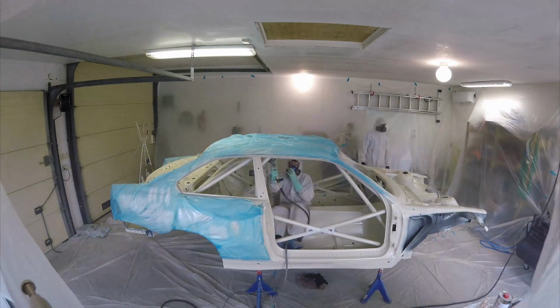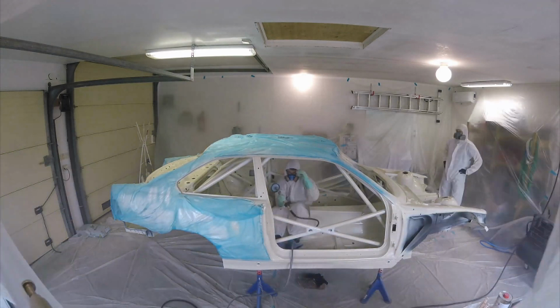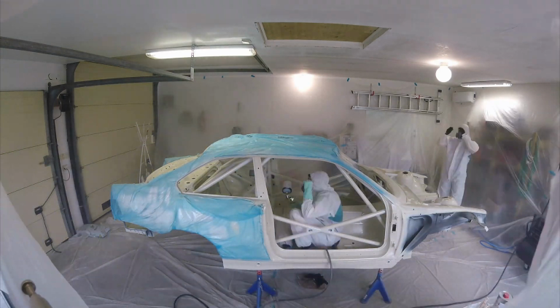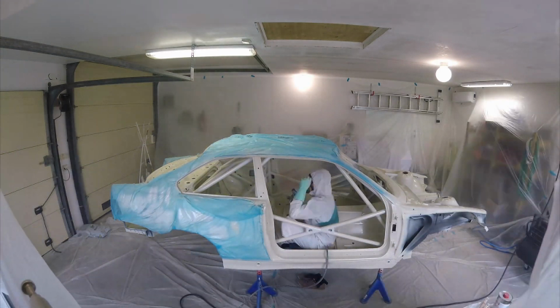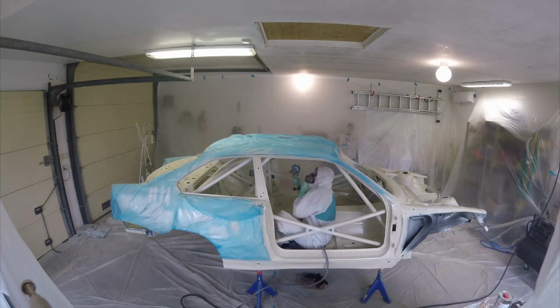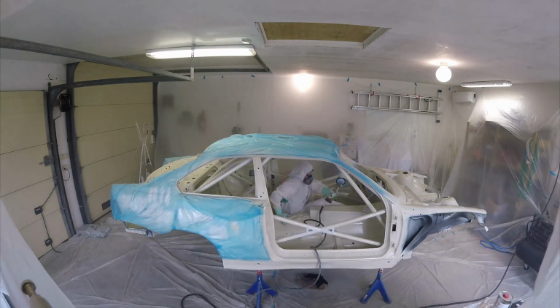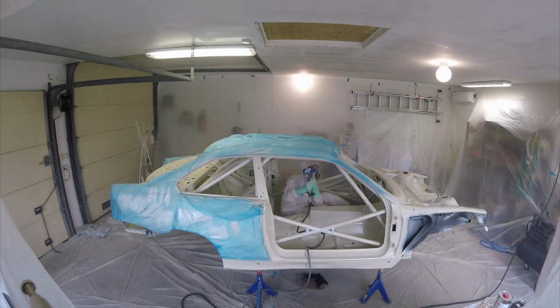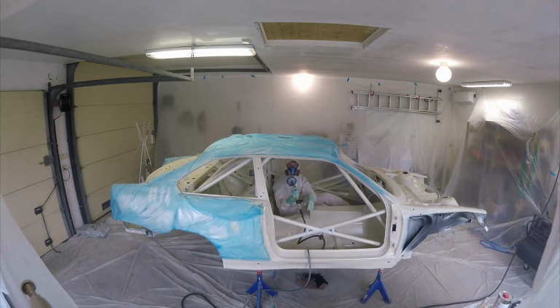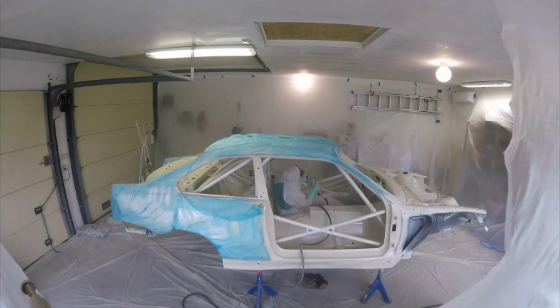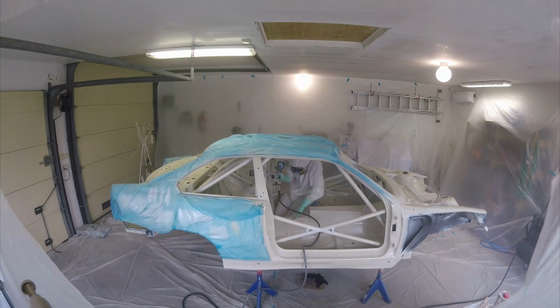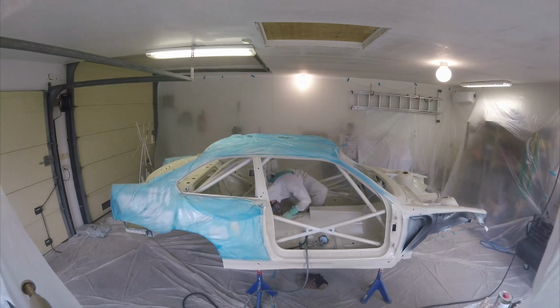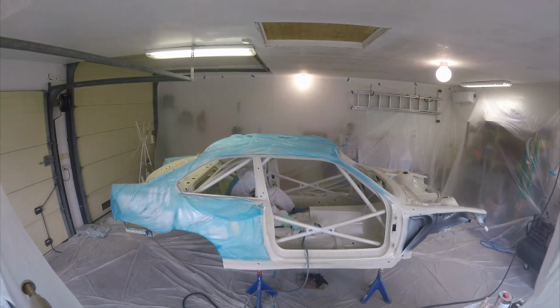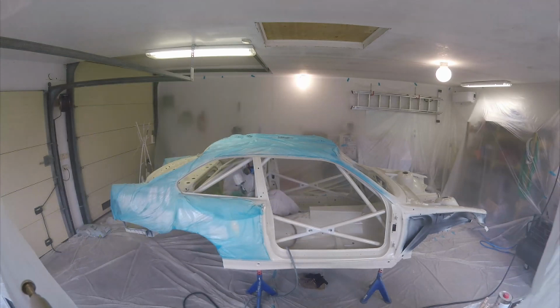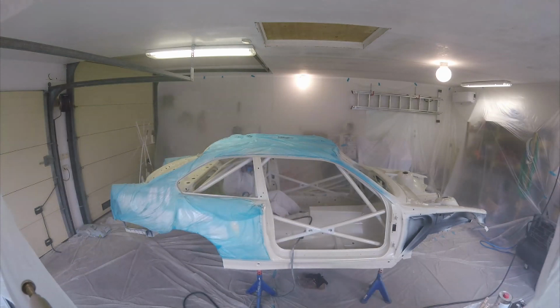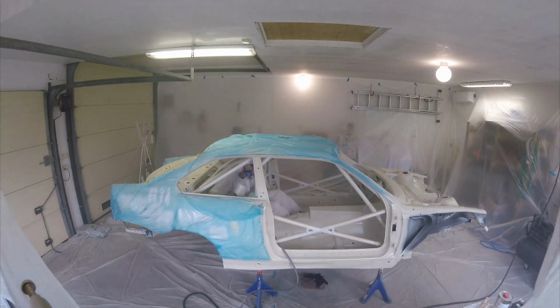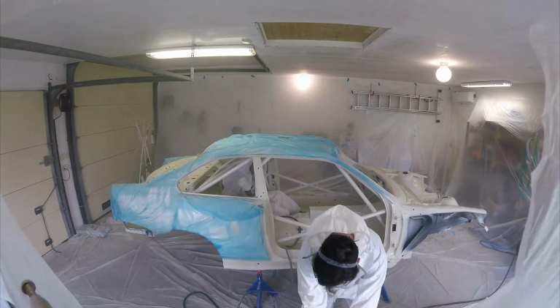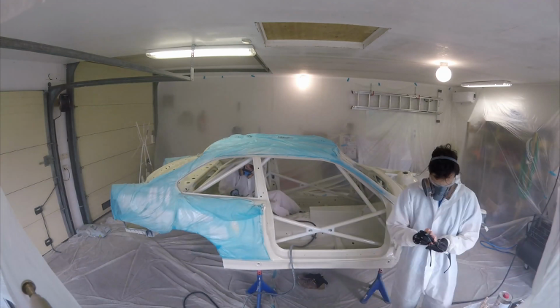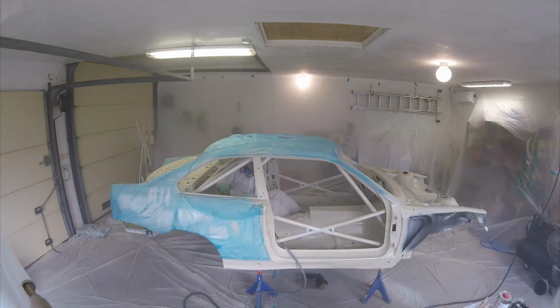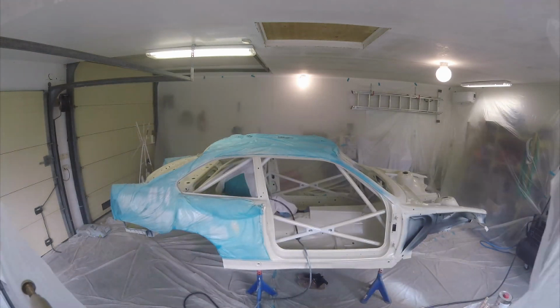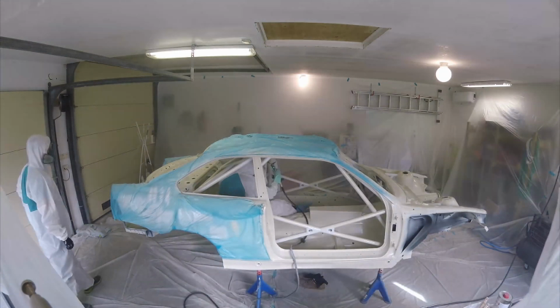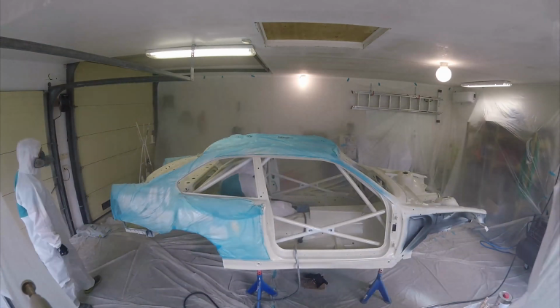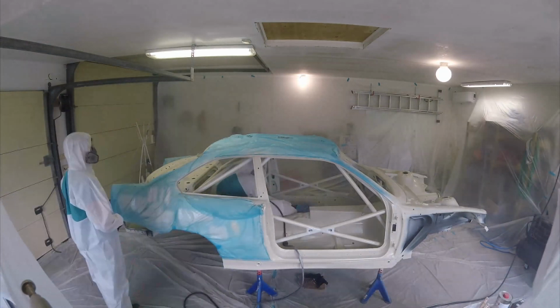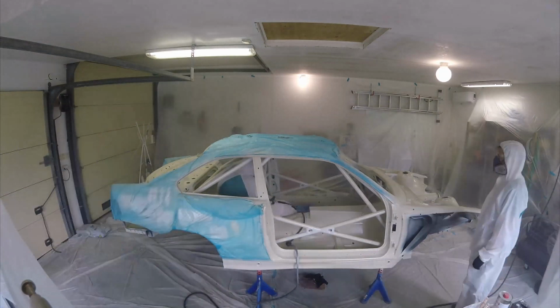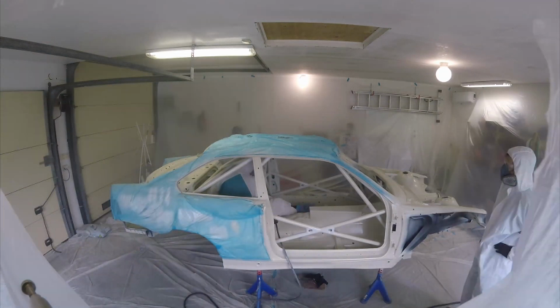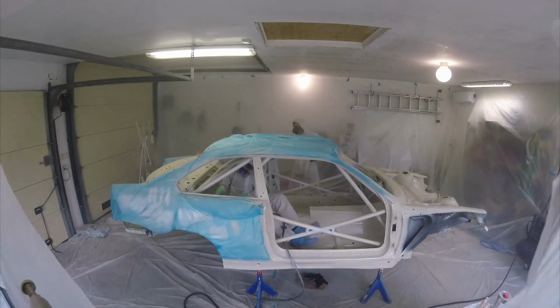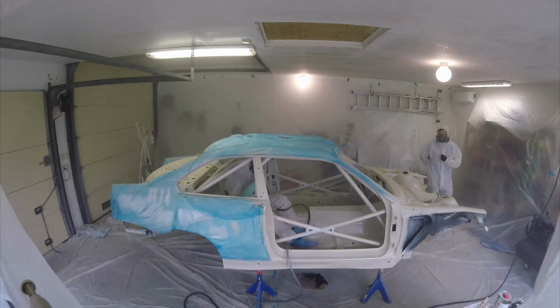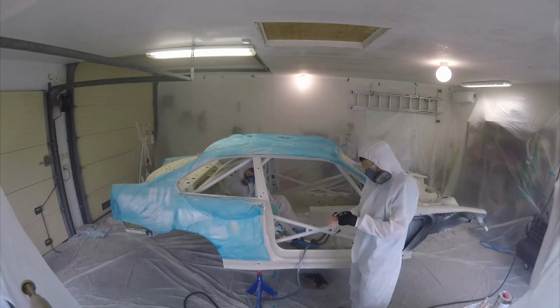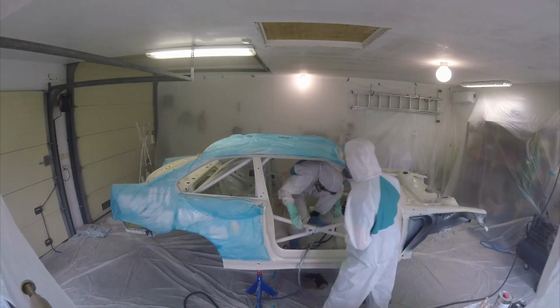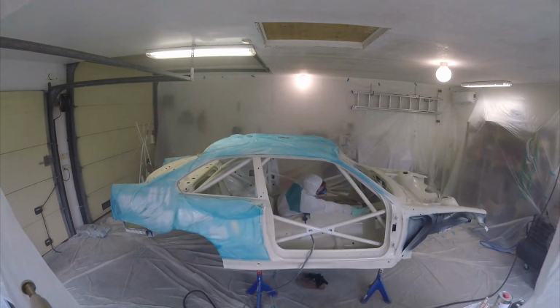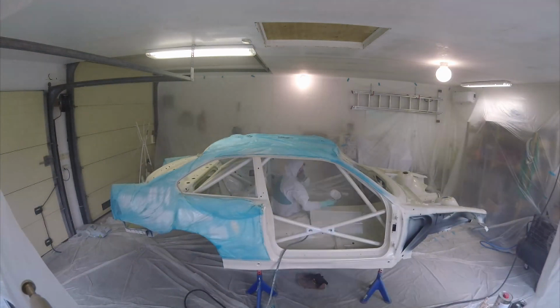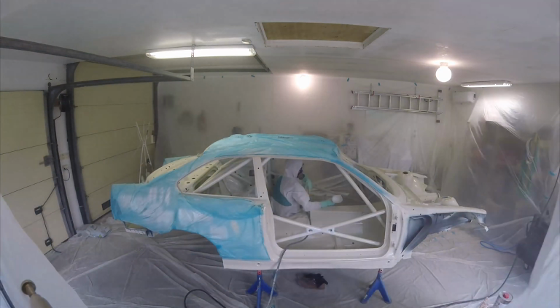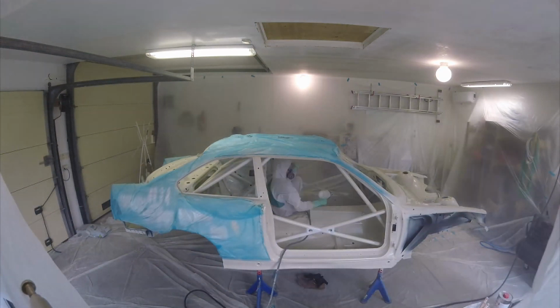To start out, Mike sat in the car and sprayed the ceiling and all the parts that were really tricky to access from outside the car.